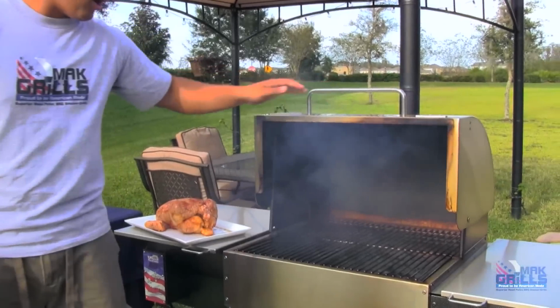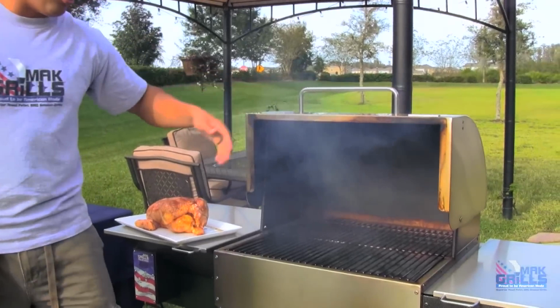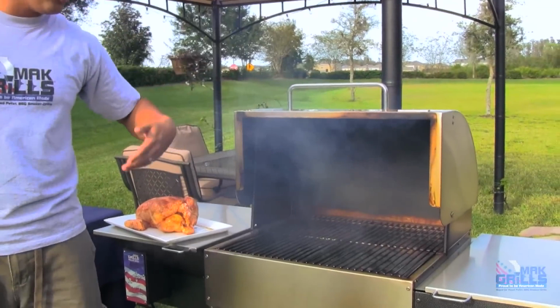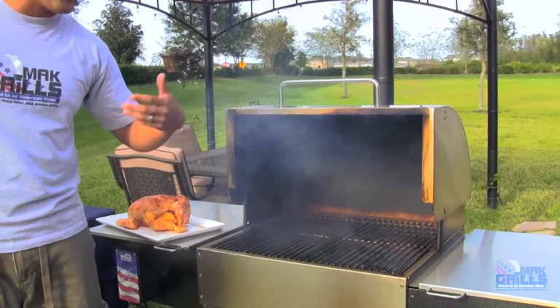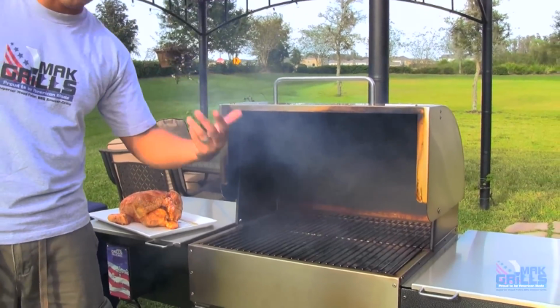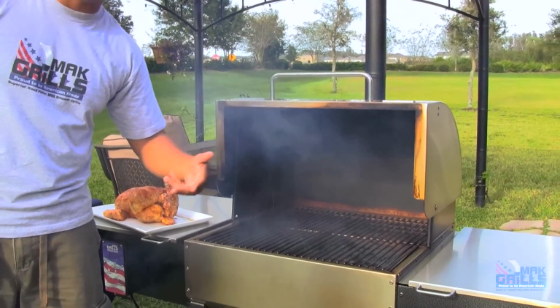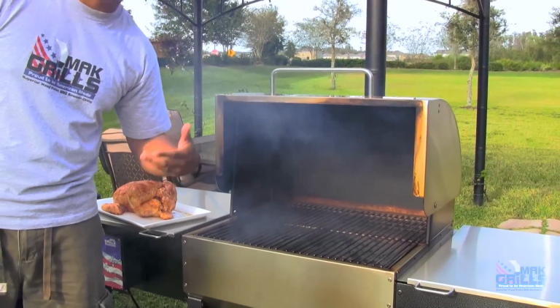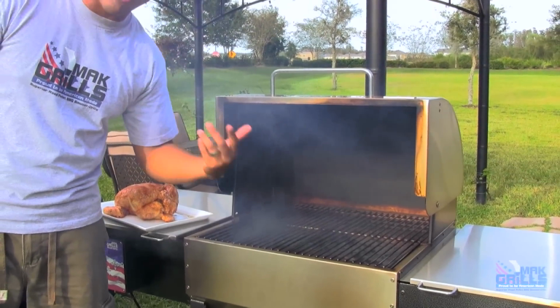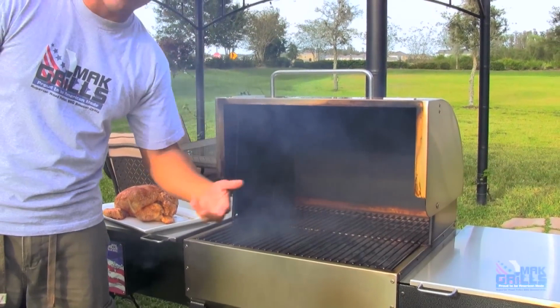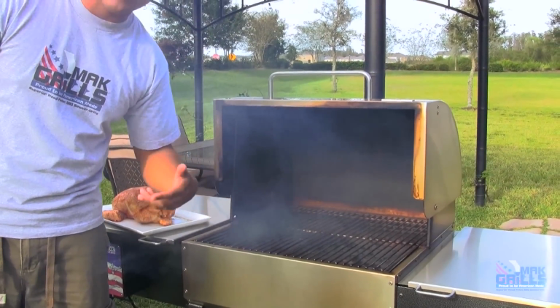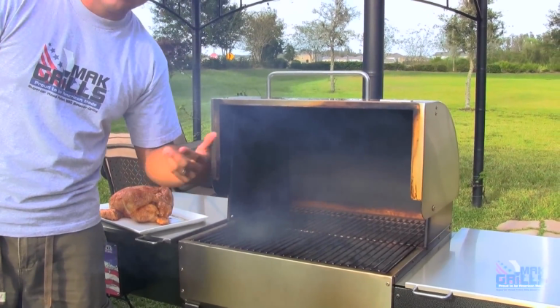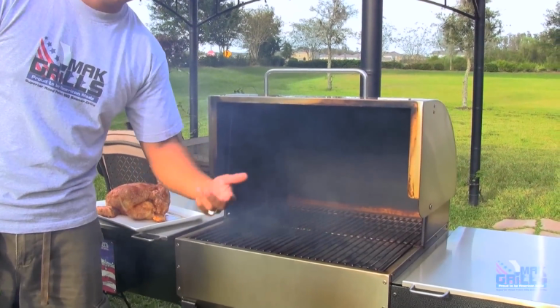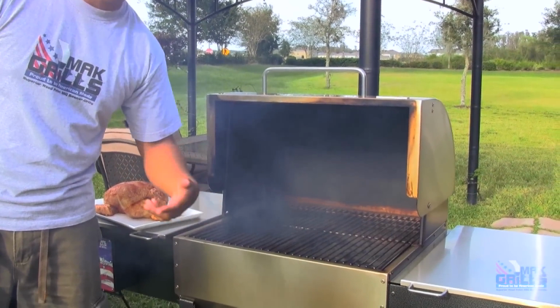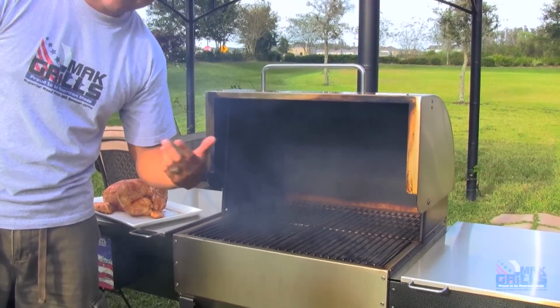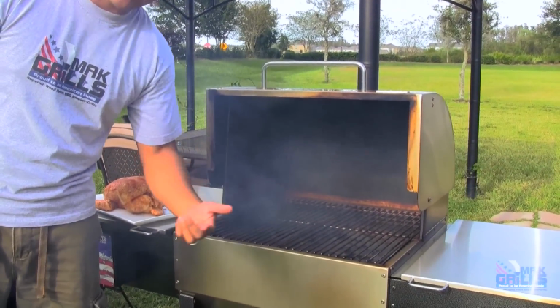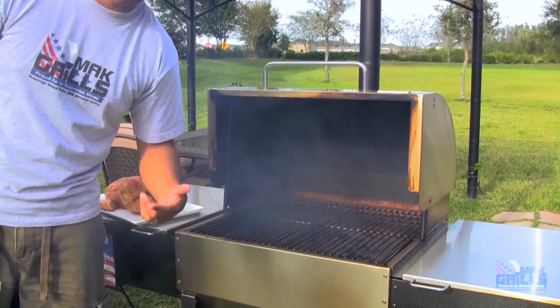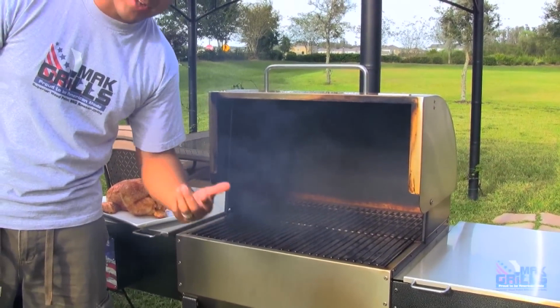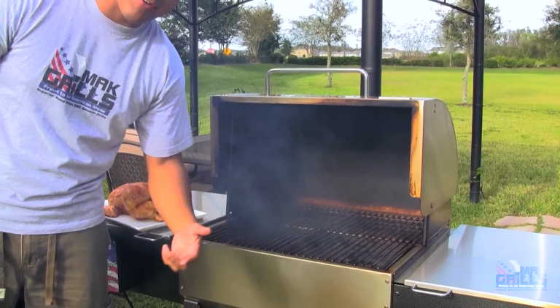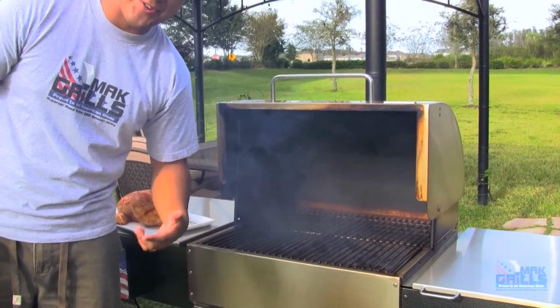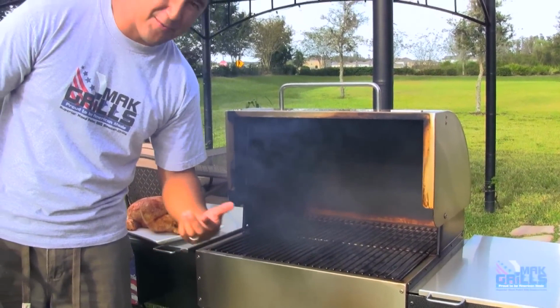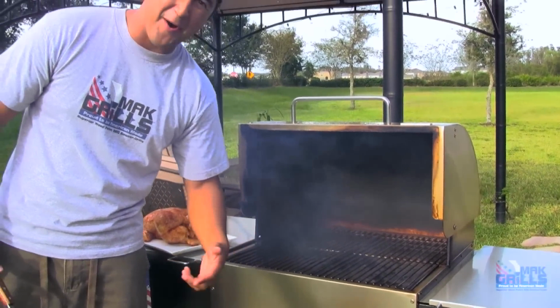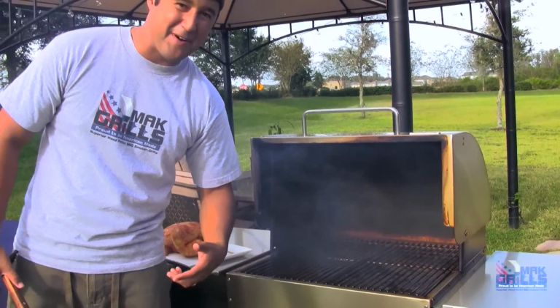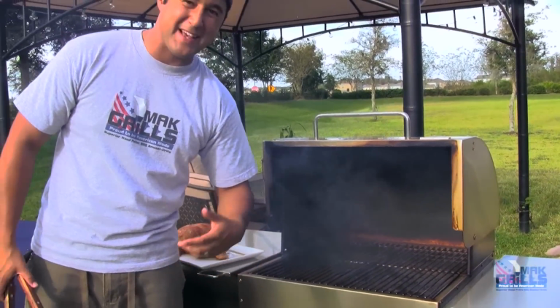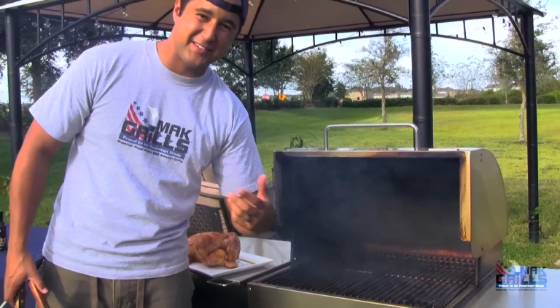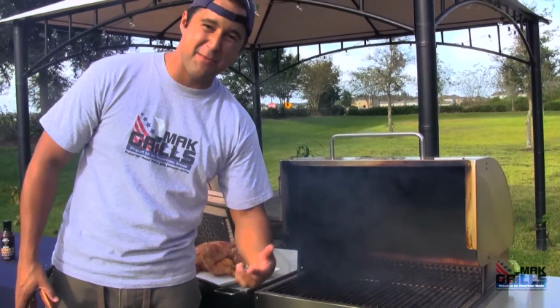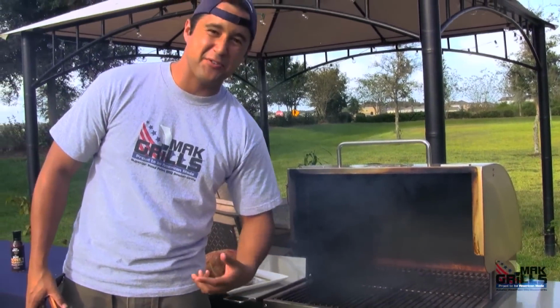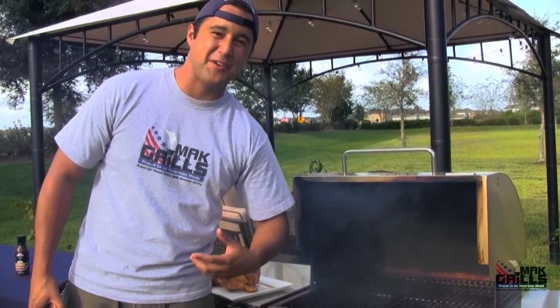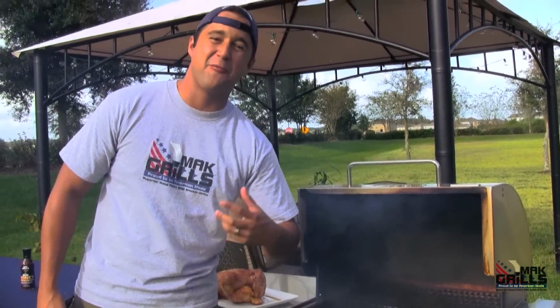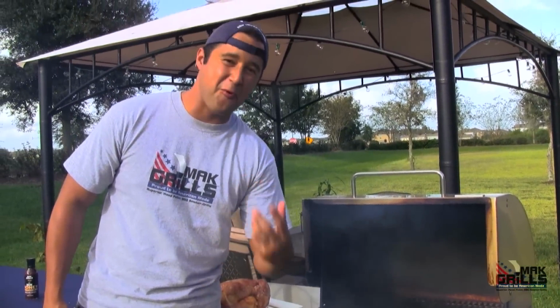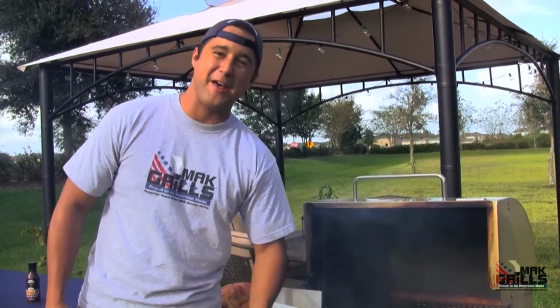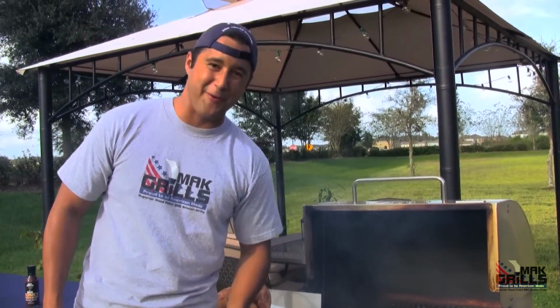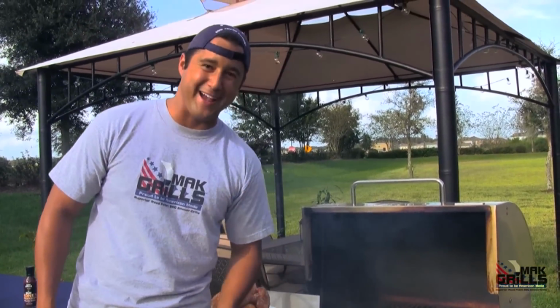Oh, look at that smoke. That's the kind of pellet grill you want — one that smokes right away.